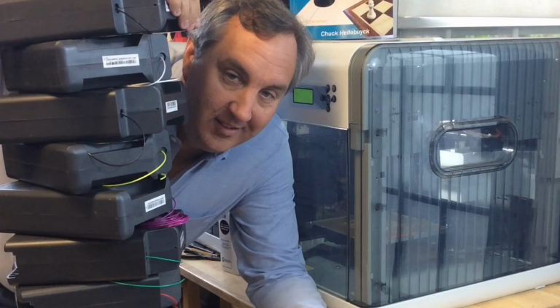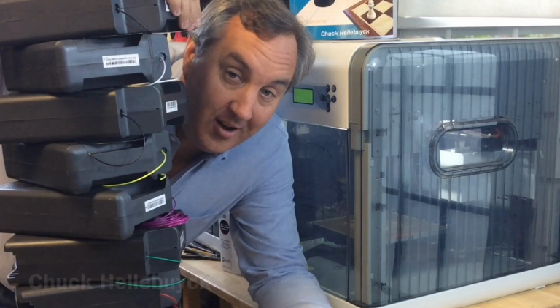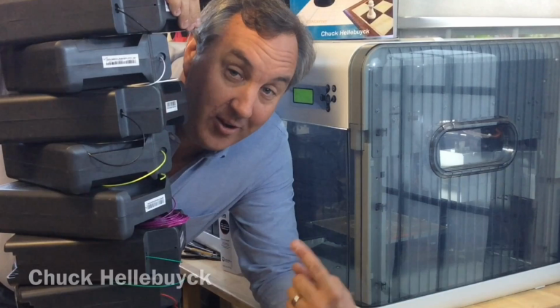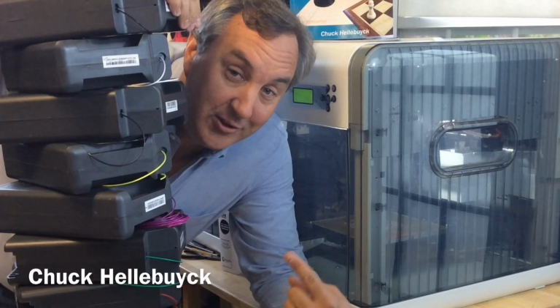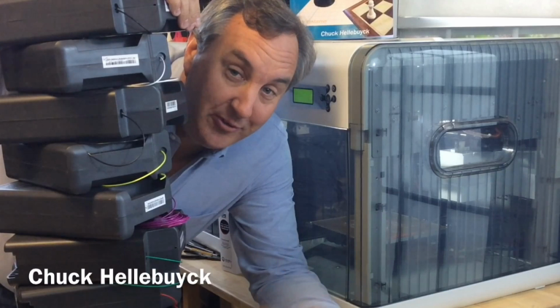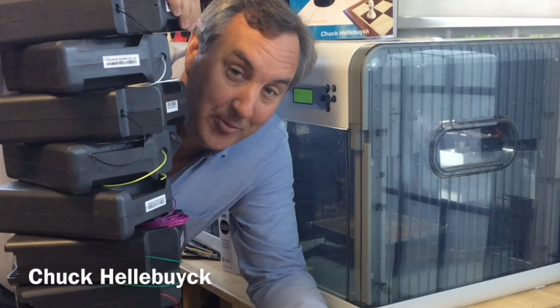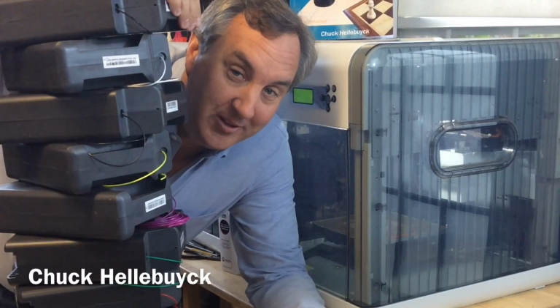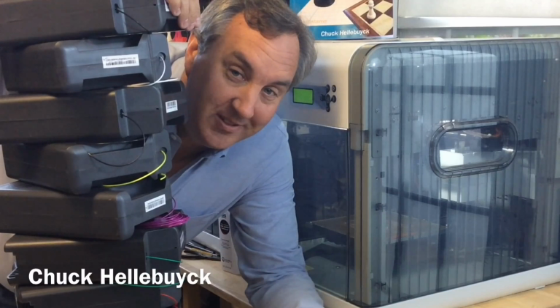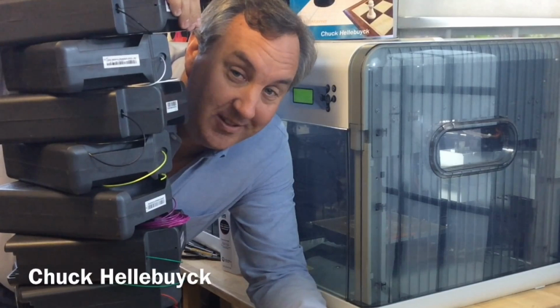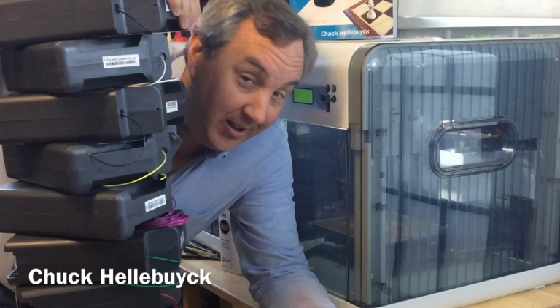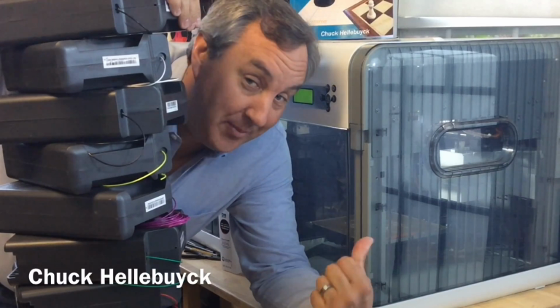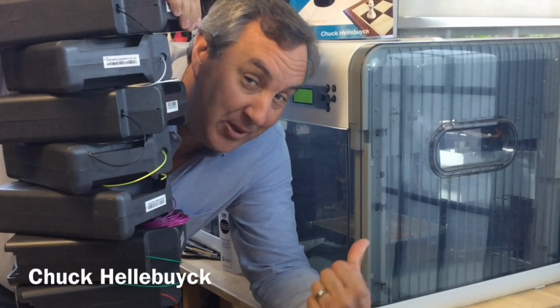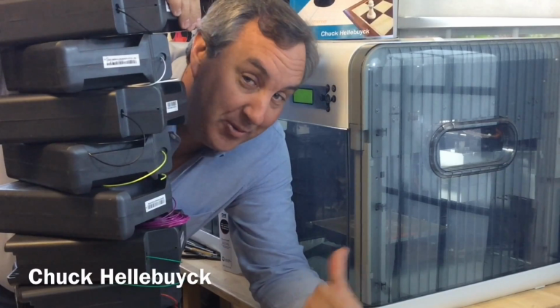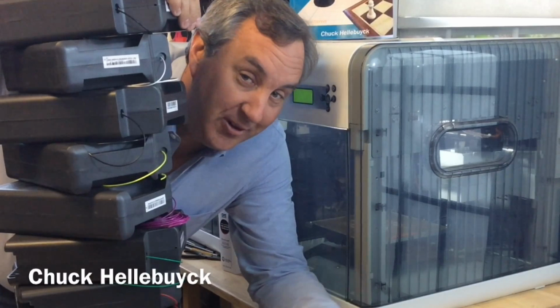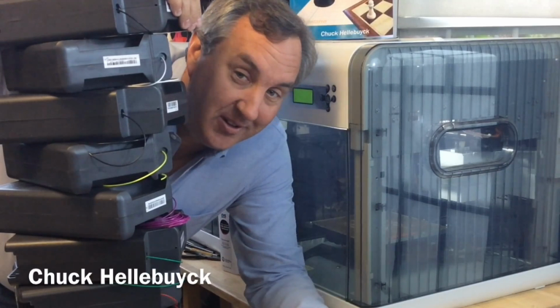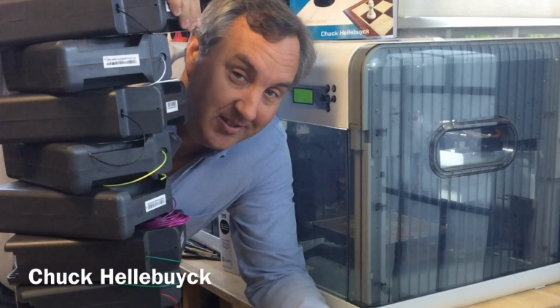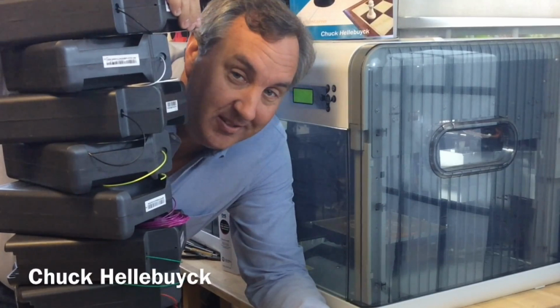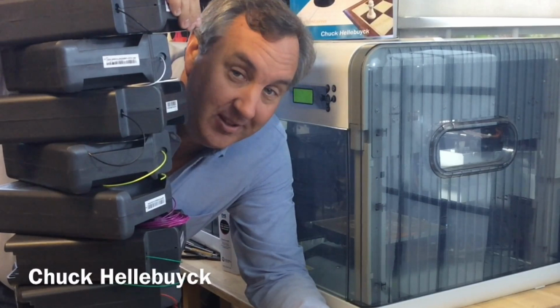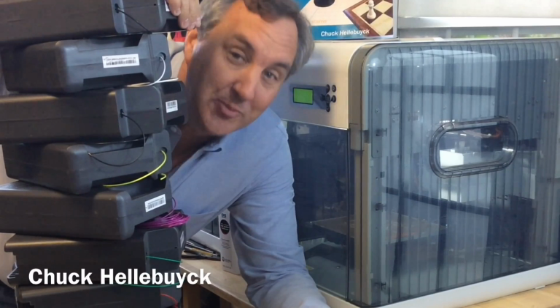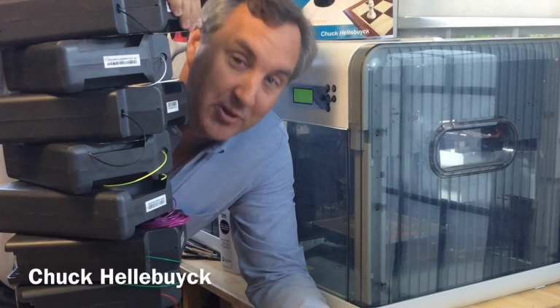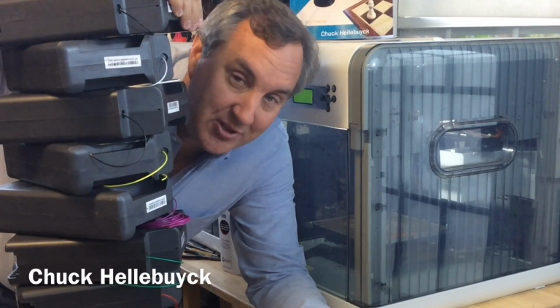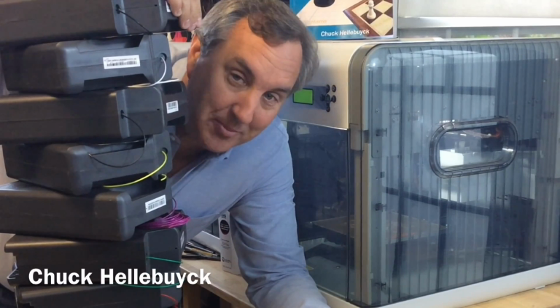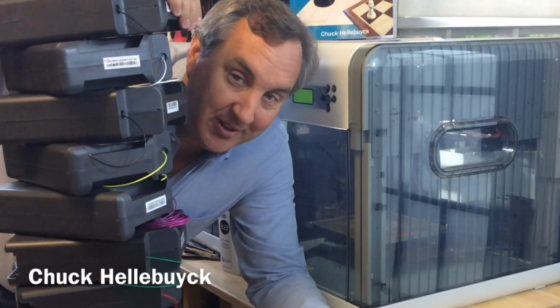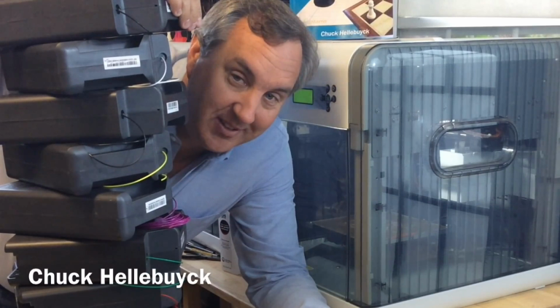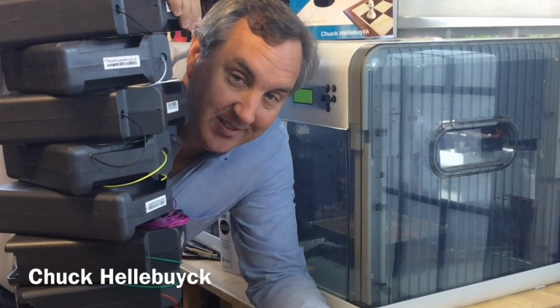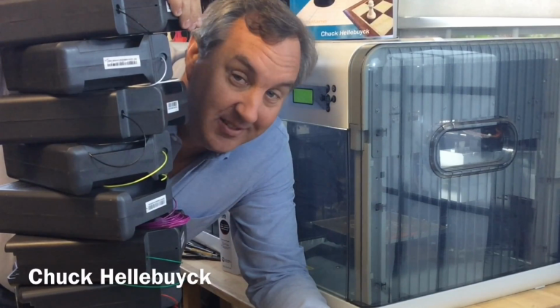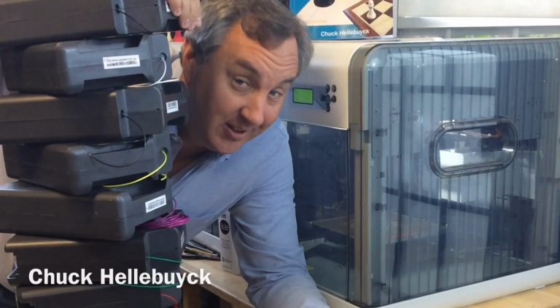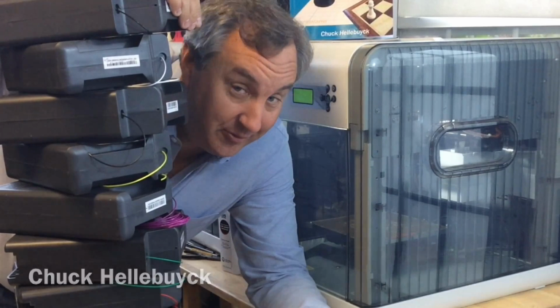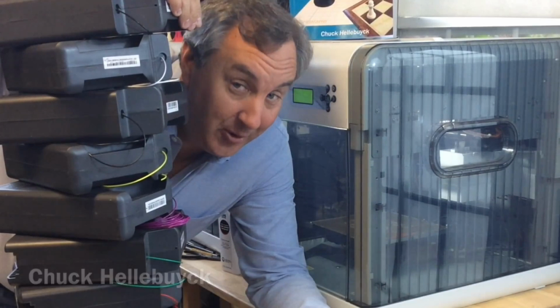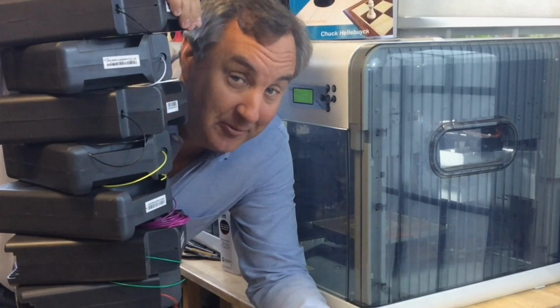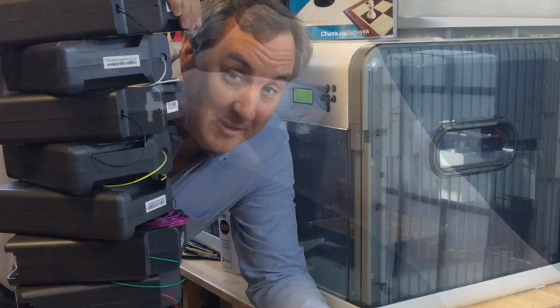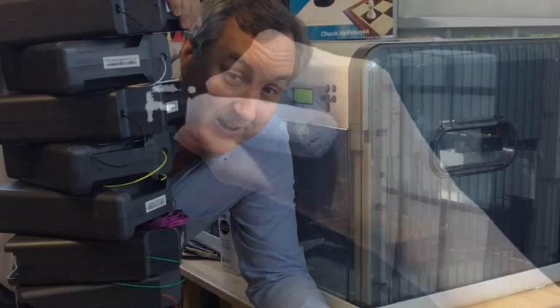All this filament, an empty printer, let's print something. It's Filament Friday.